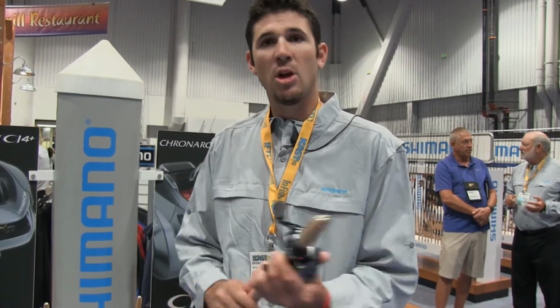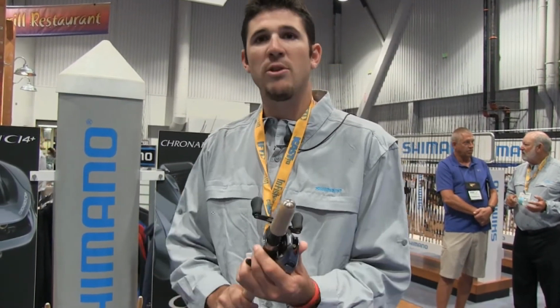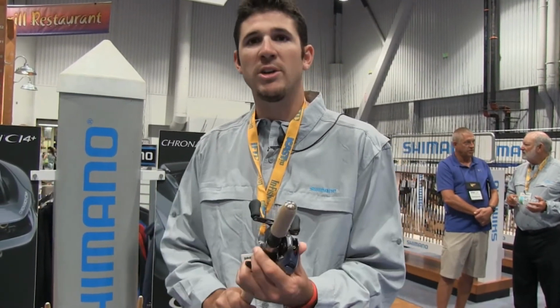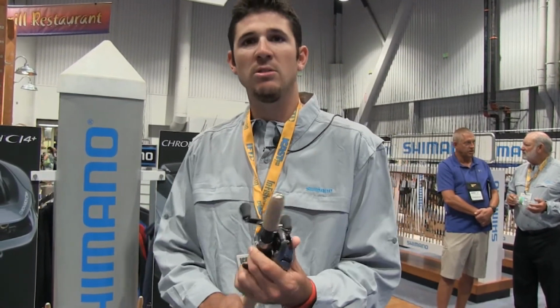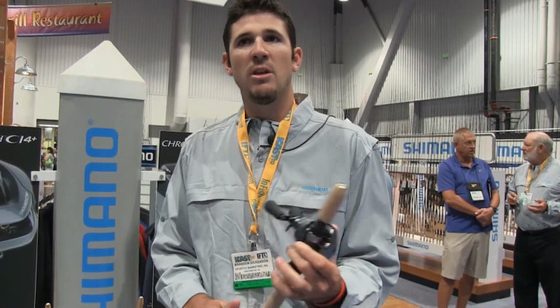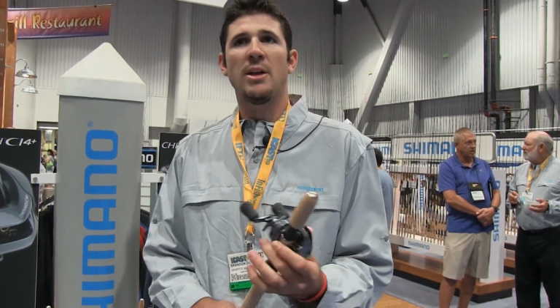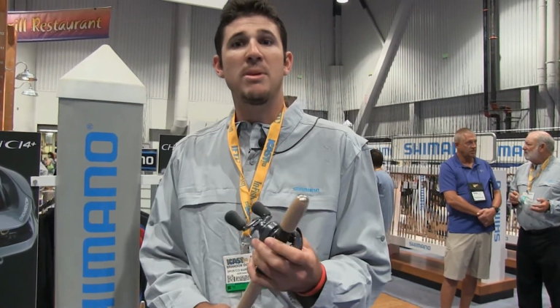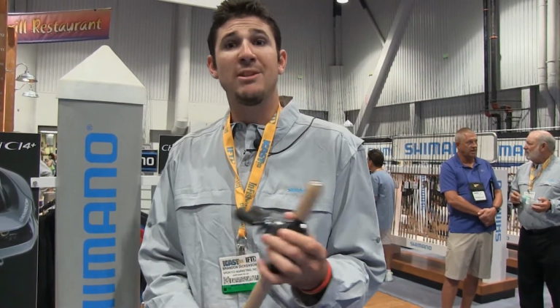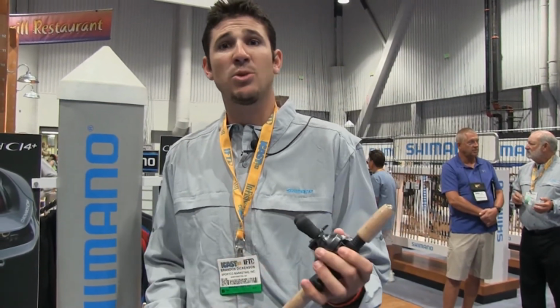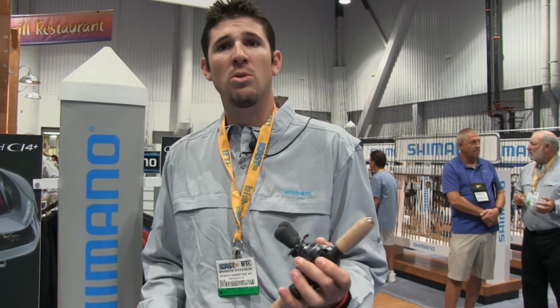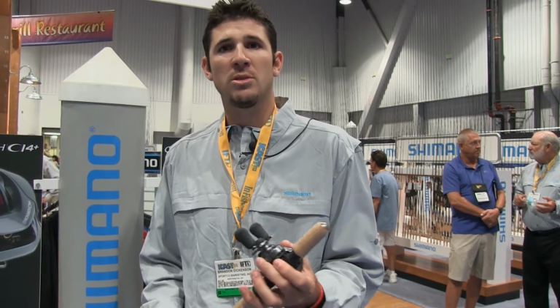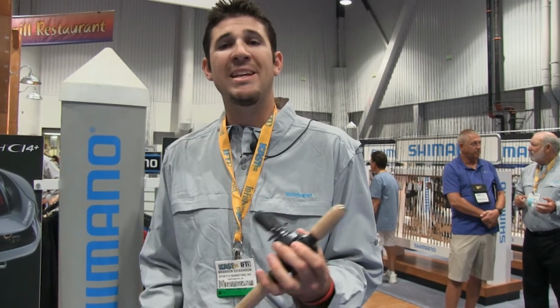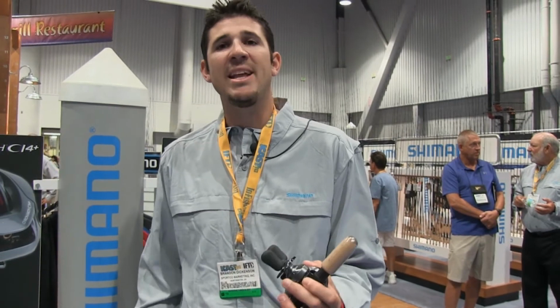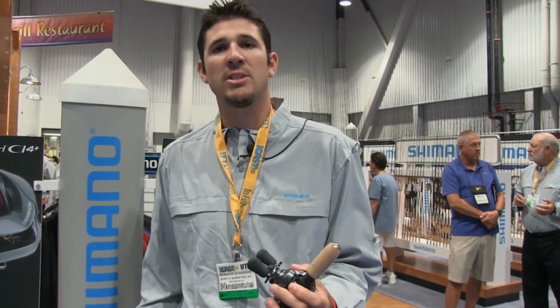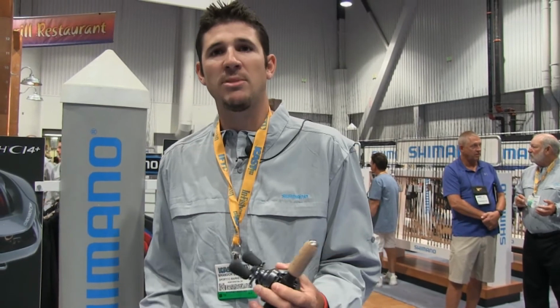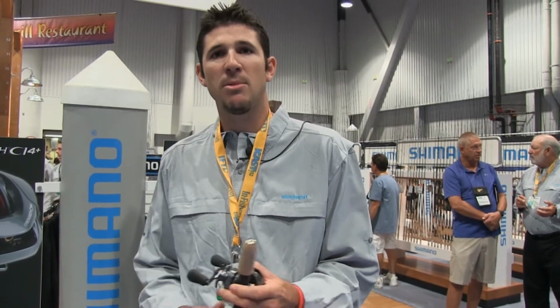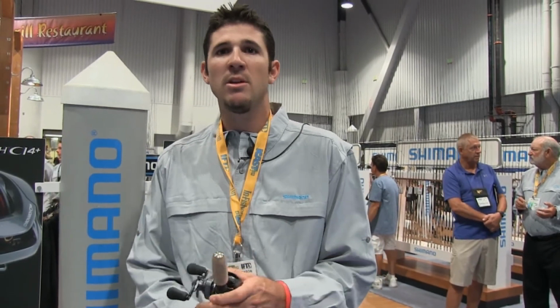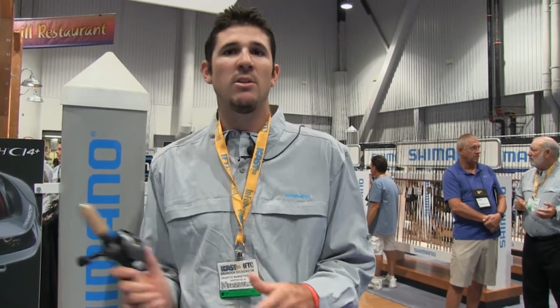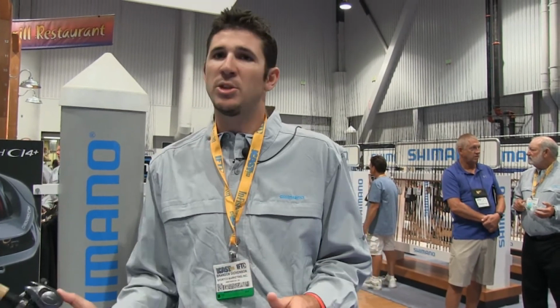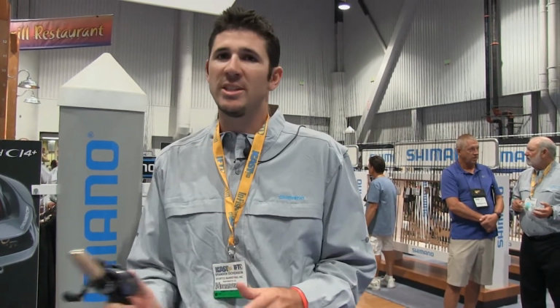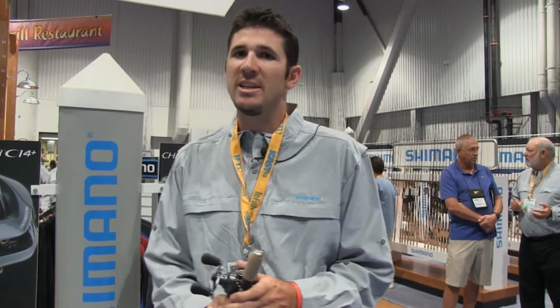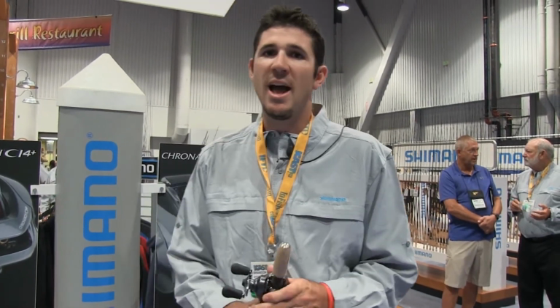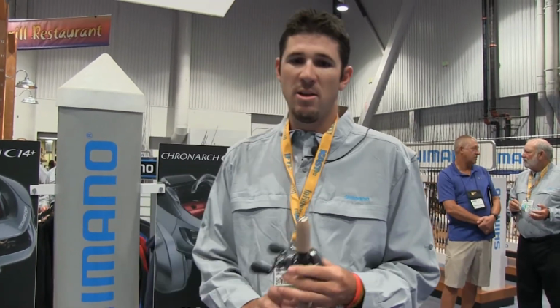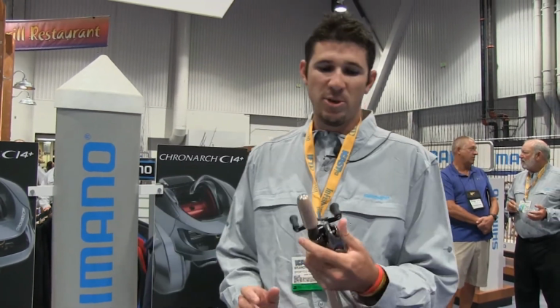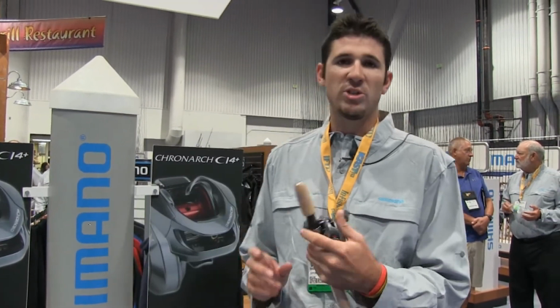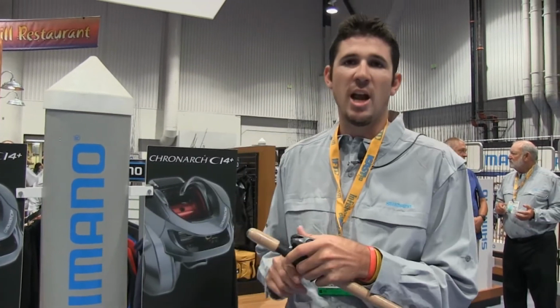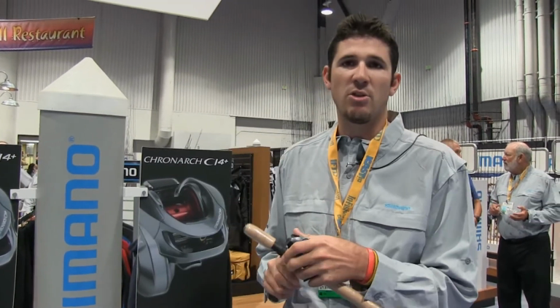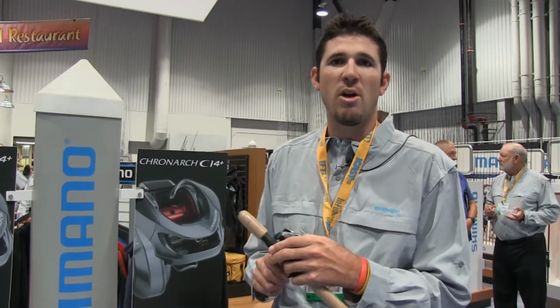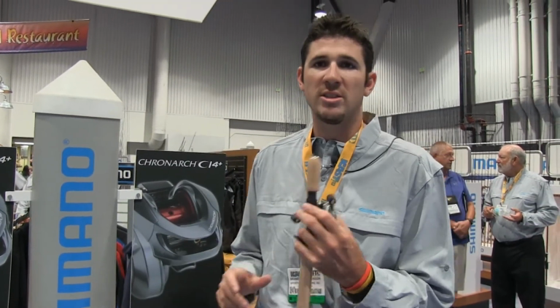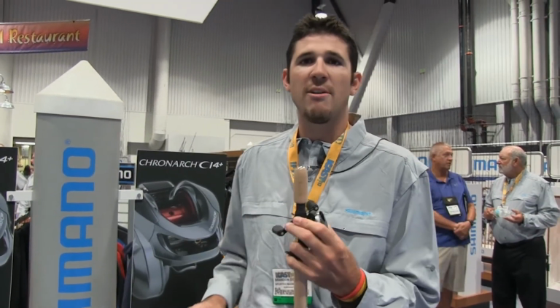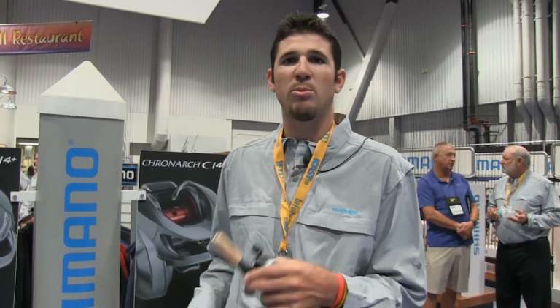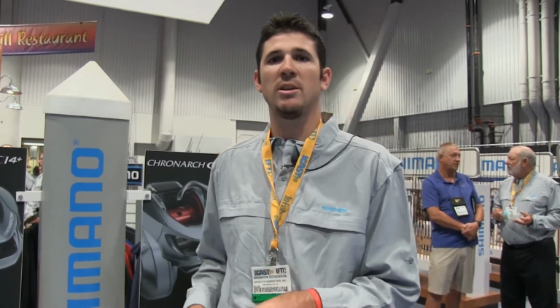Look for this reel to be in stores the beginning of September at $269. Be sure to check out the Cronarch CI4 Plus.